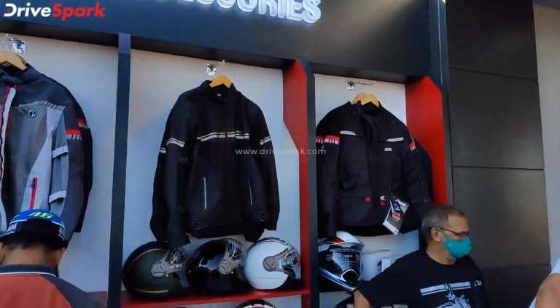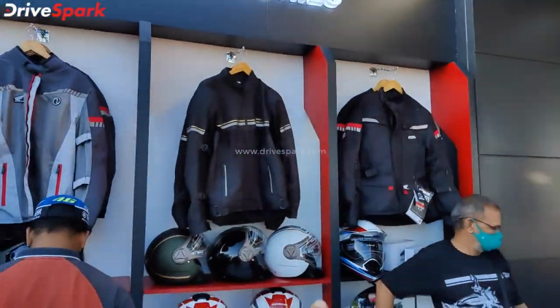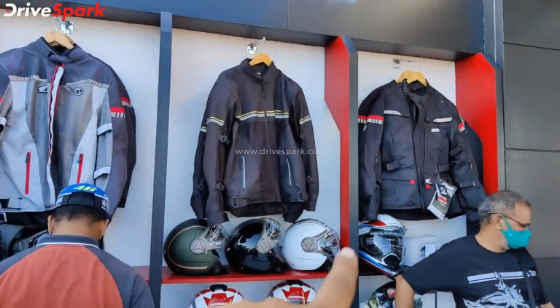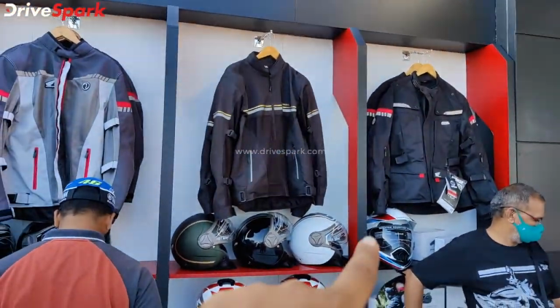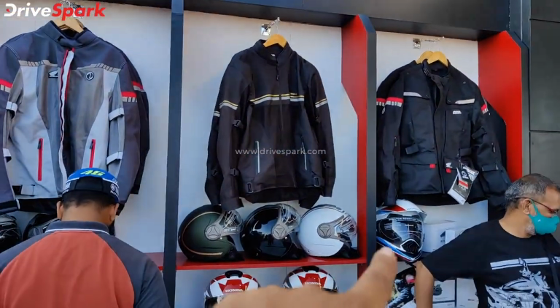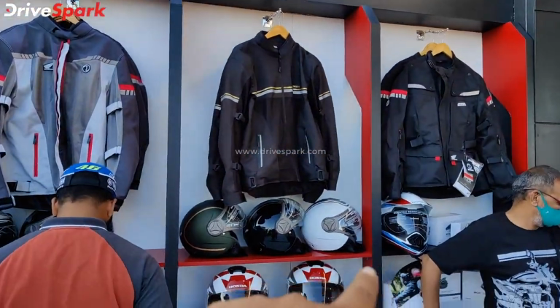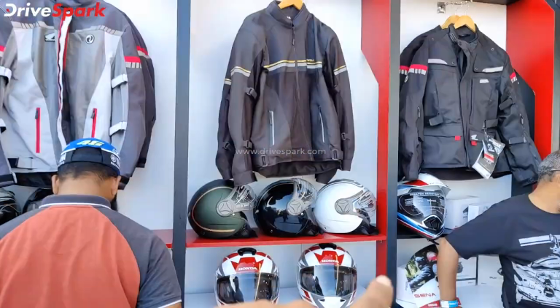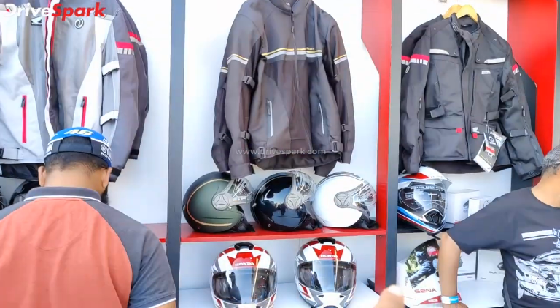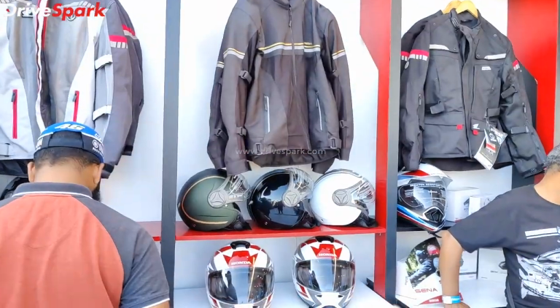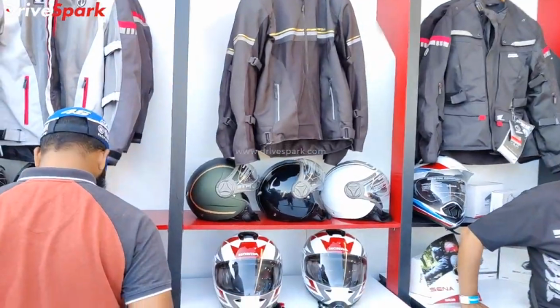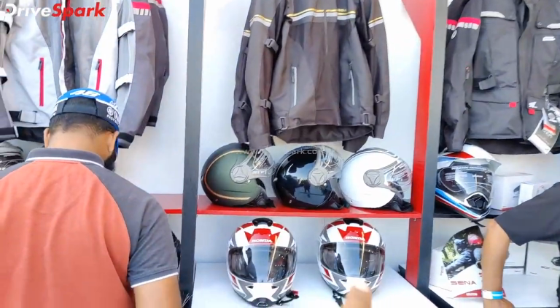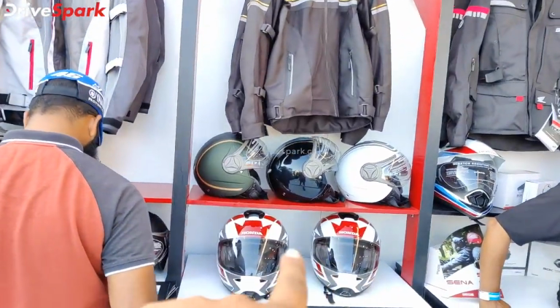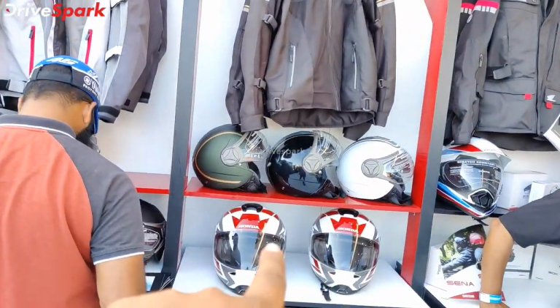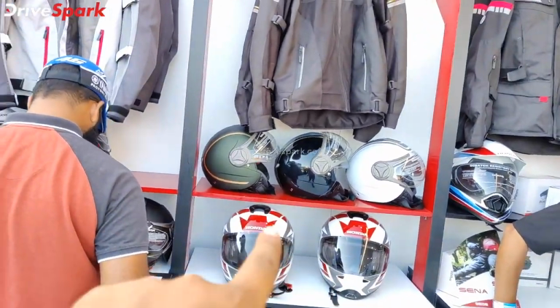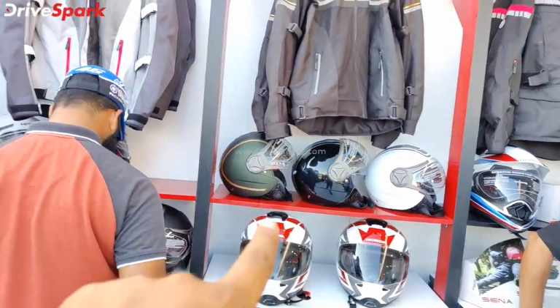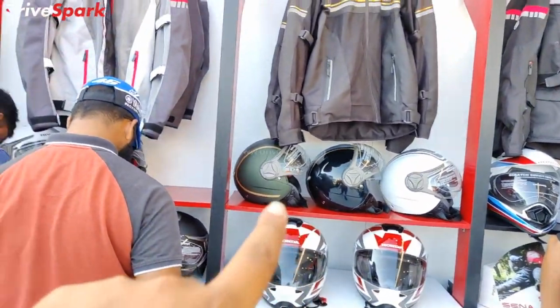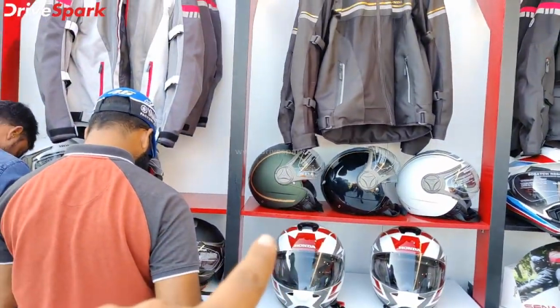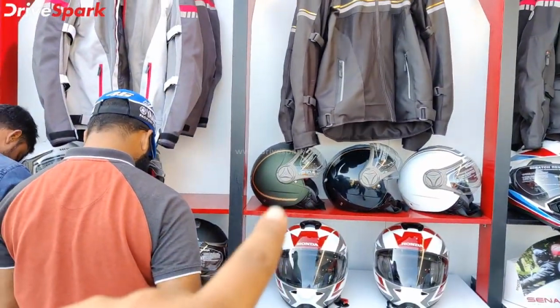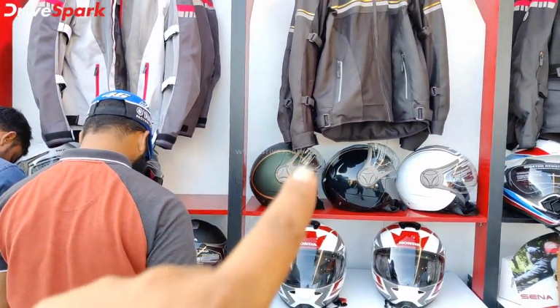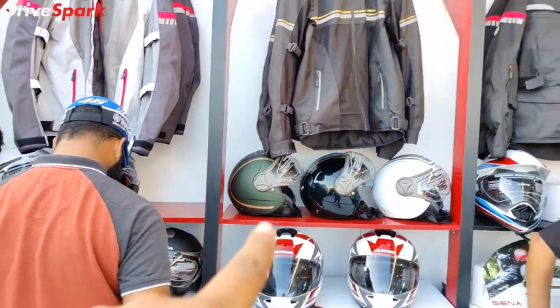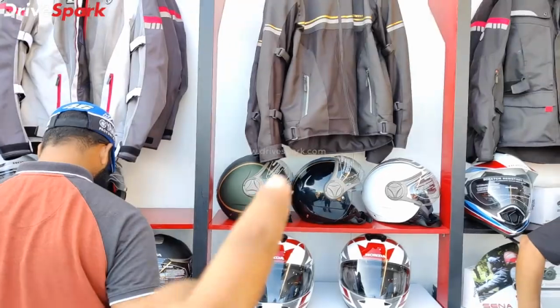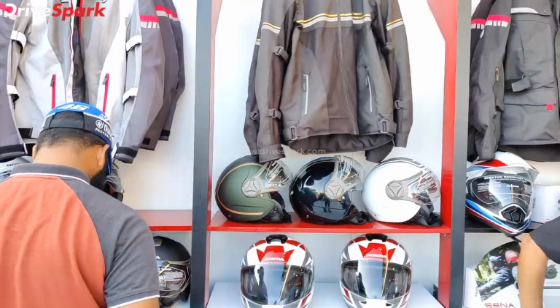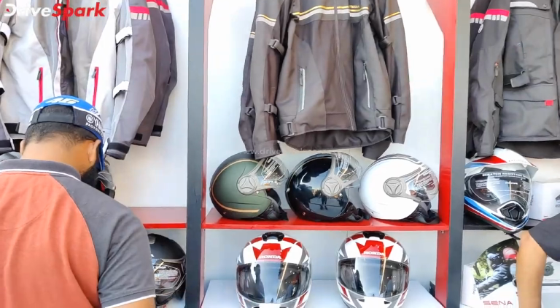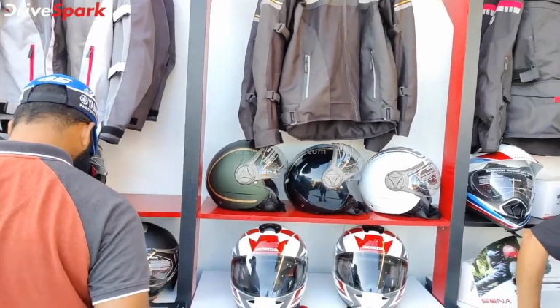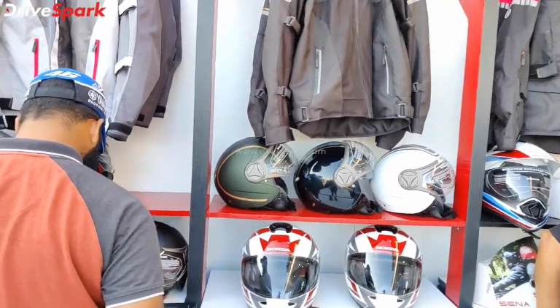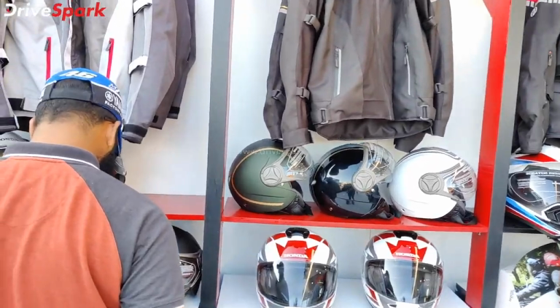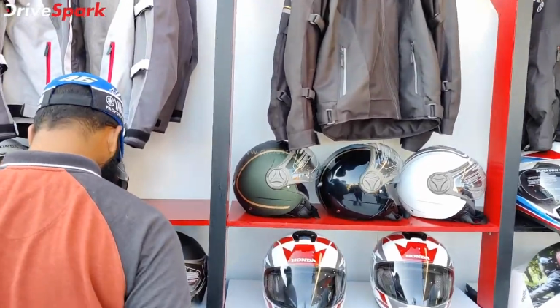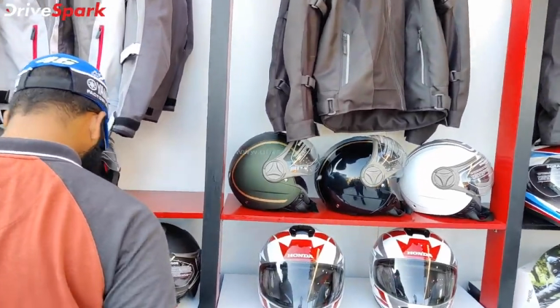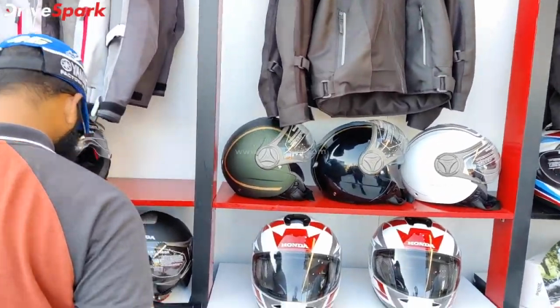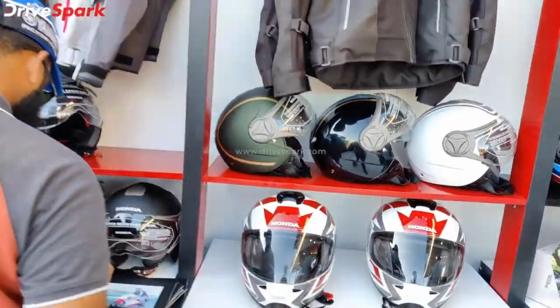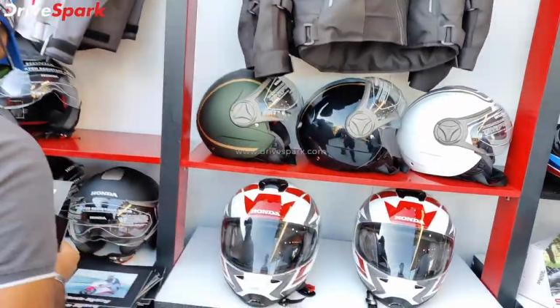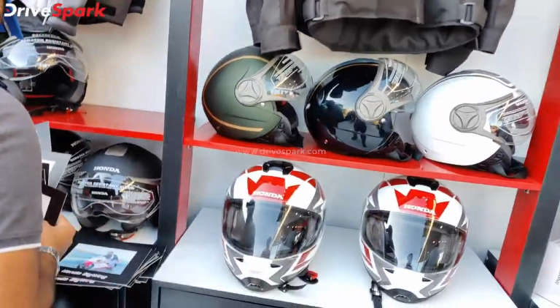There are helmets — half-face, open-face helmets, and full-face helmets available here.